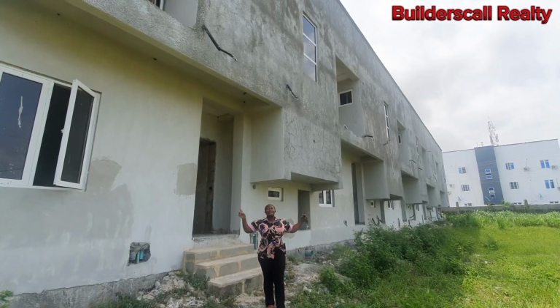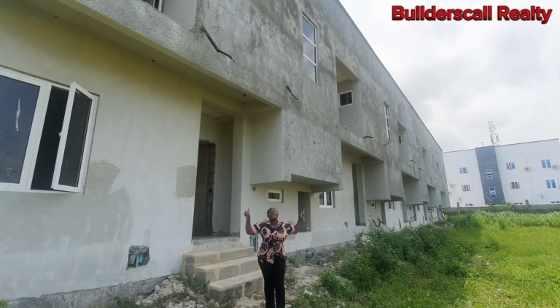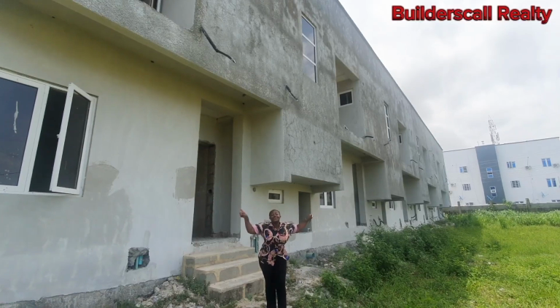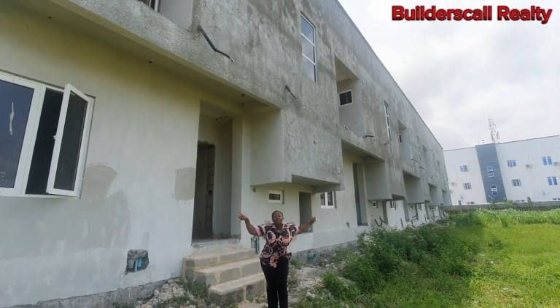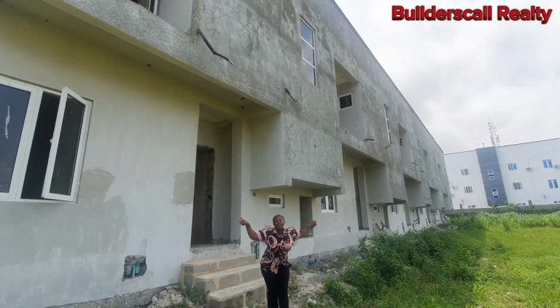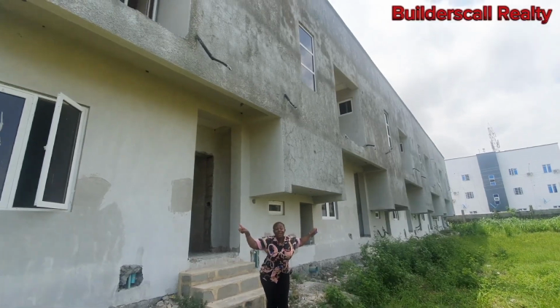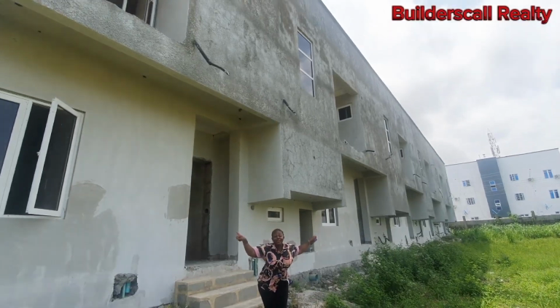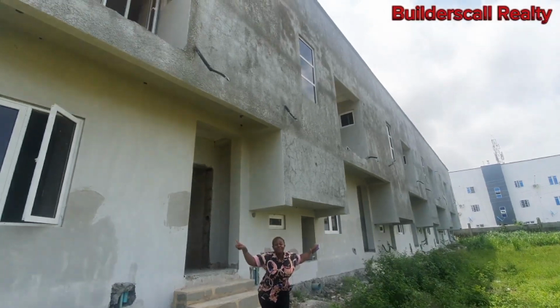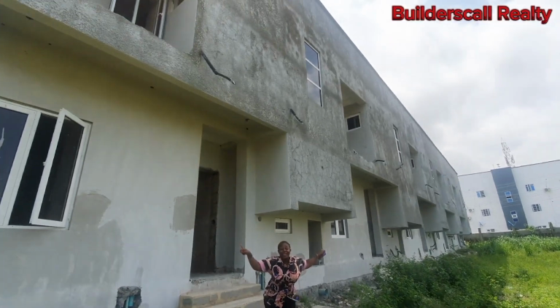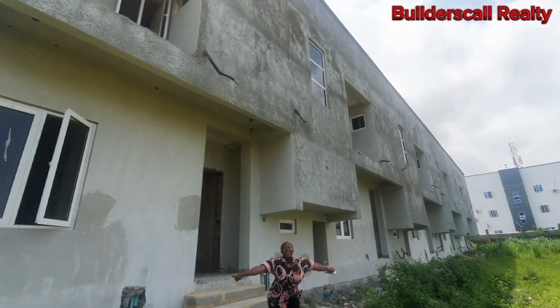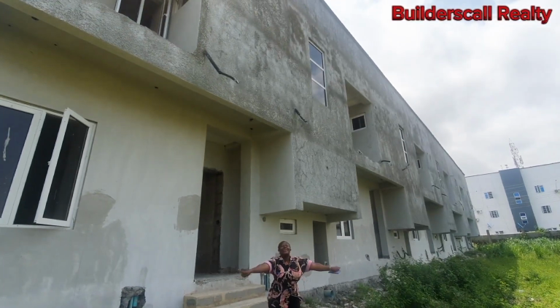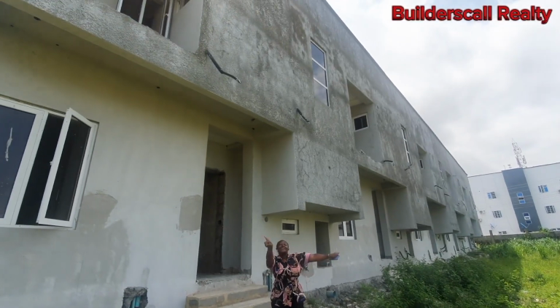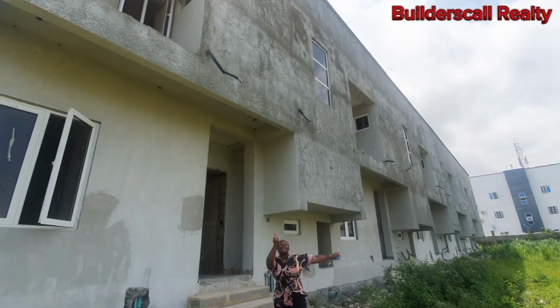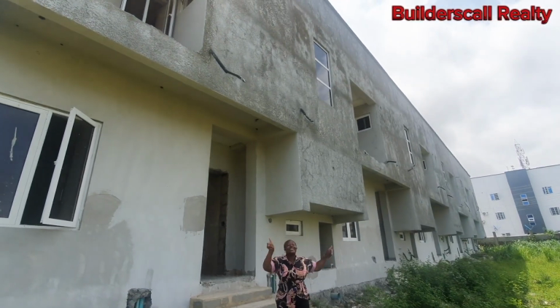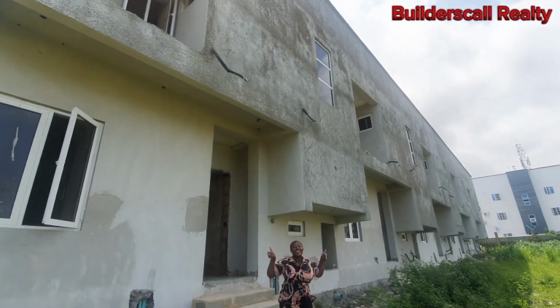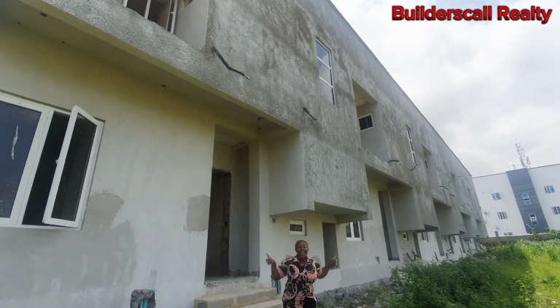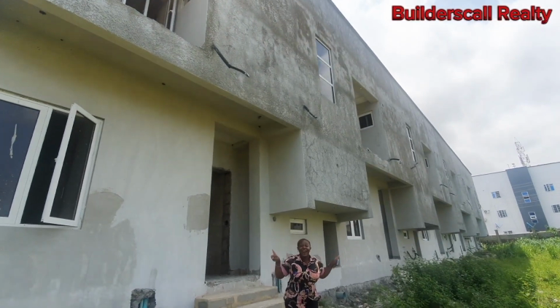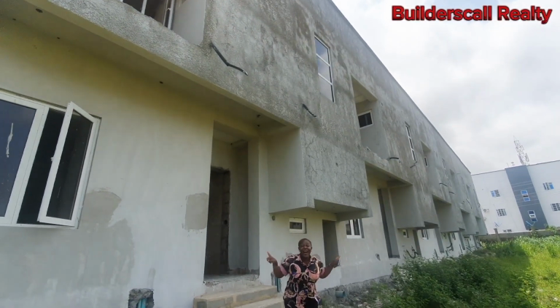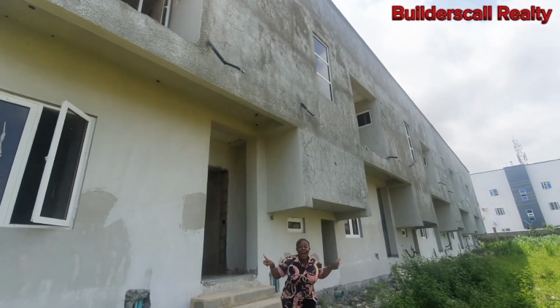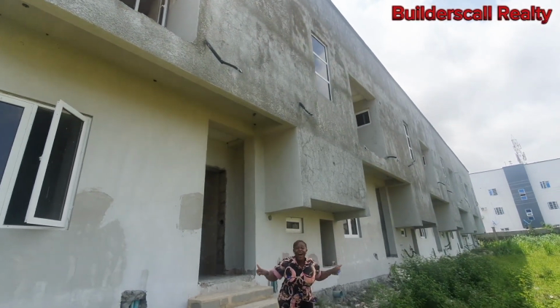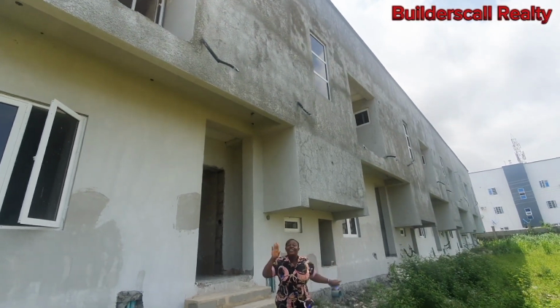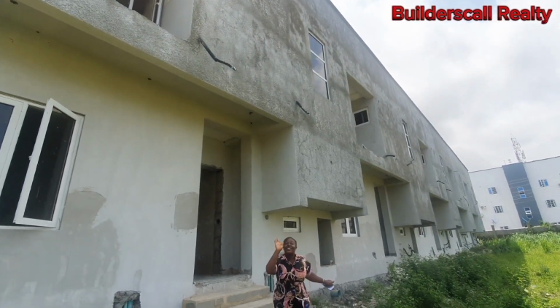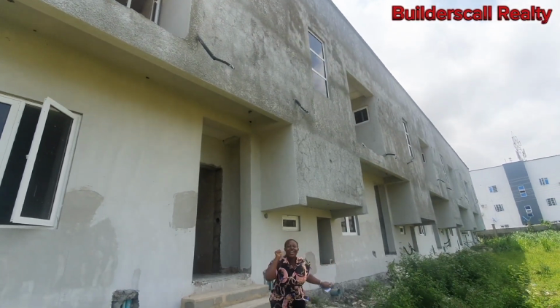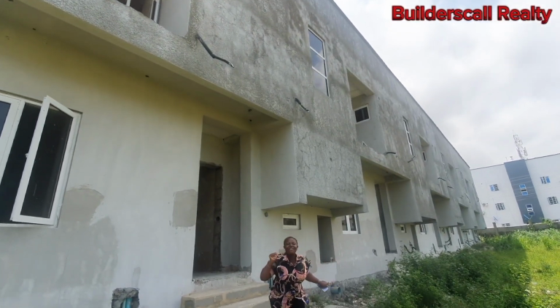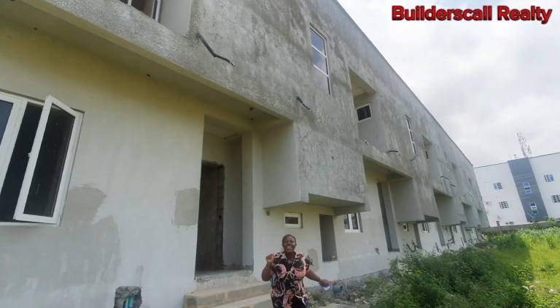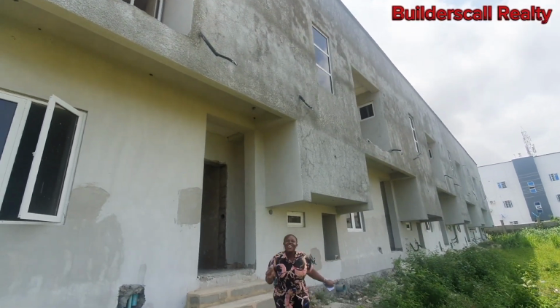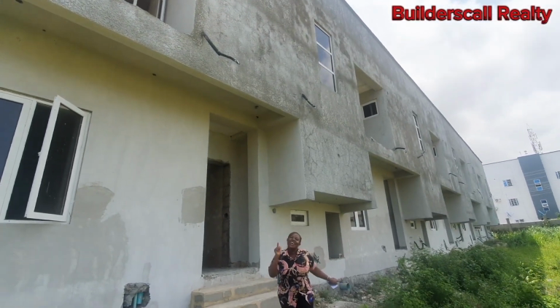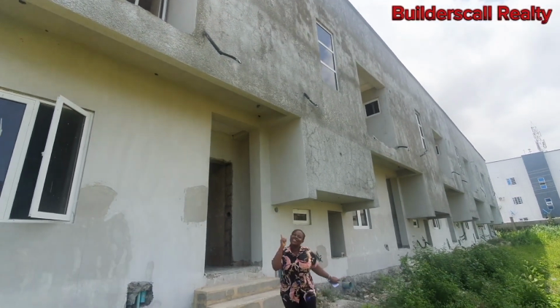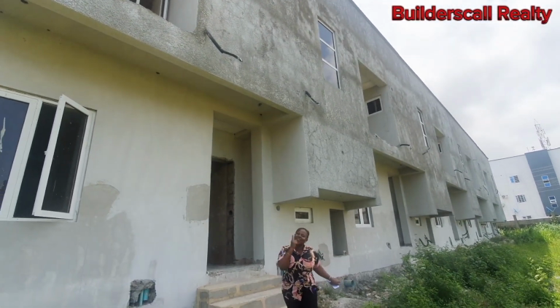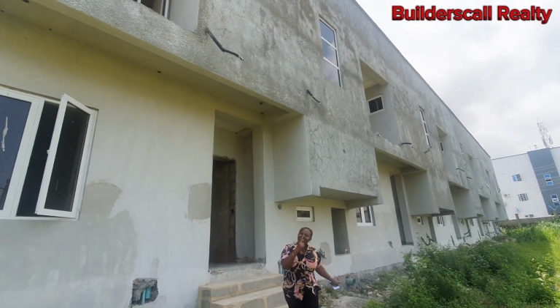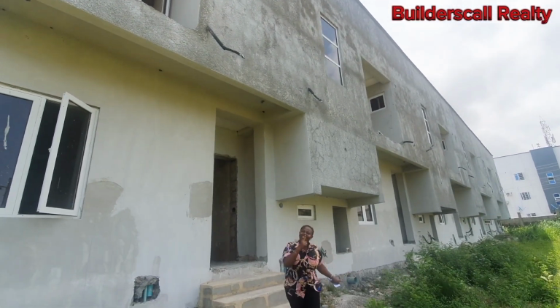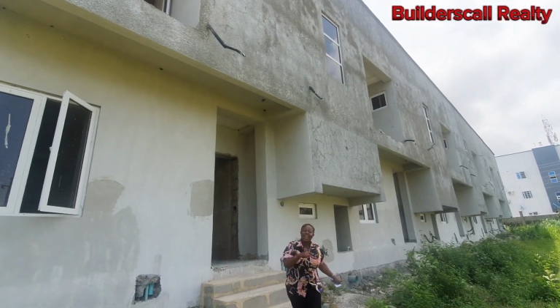This 4-bedroom terrace duplex is for sale! Join me, let us talk inside.